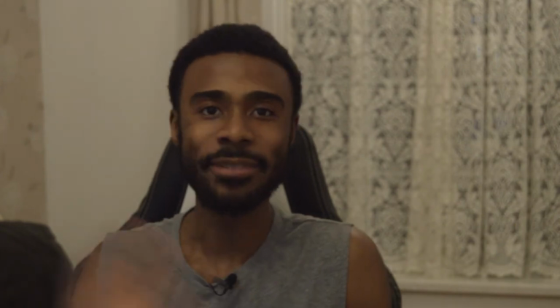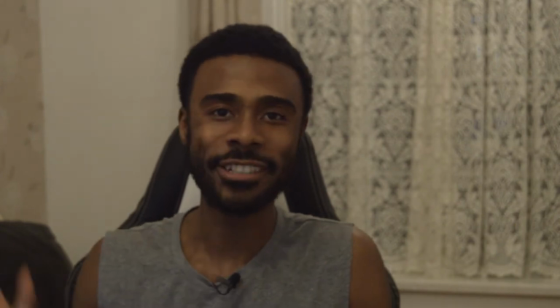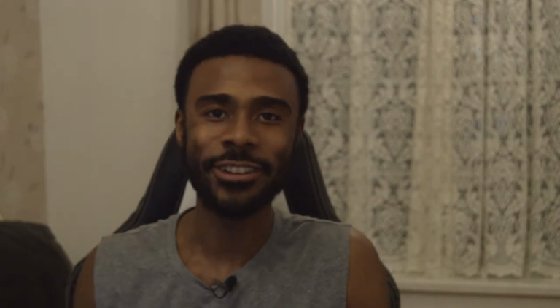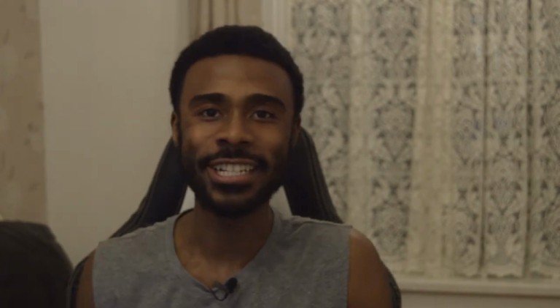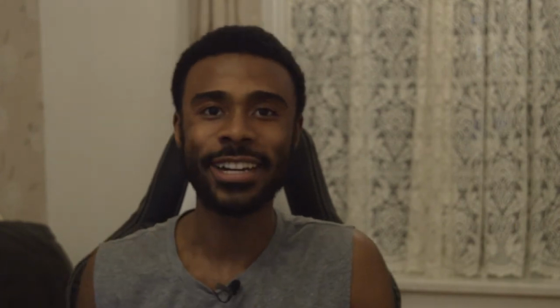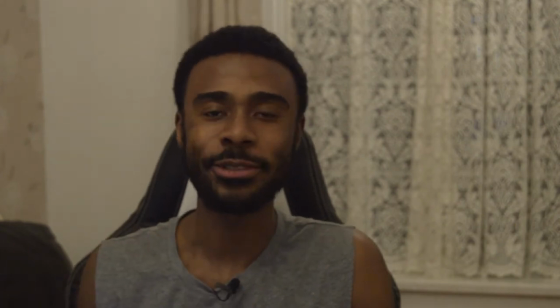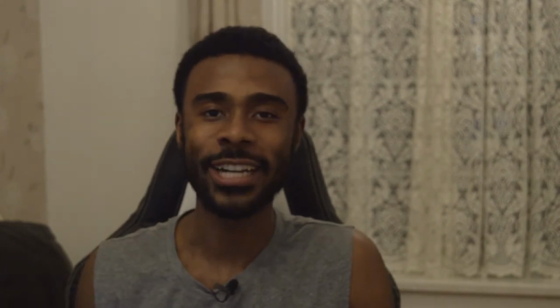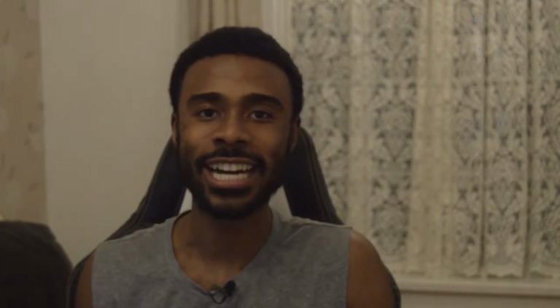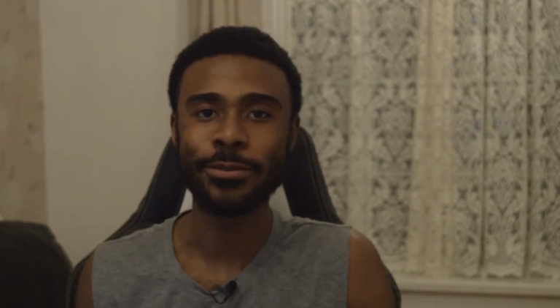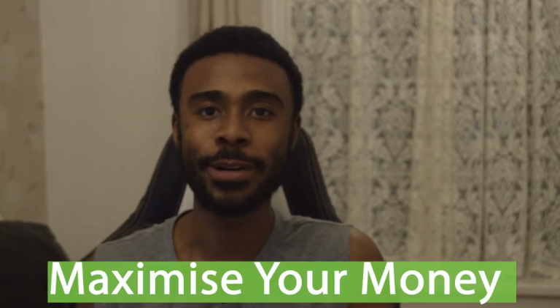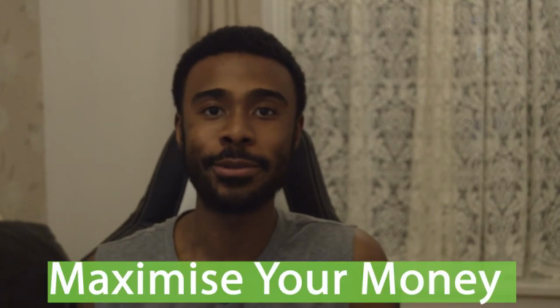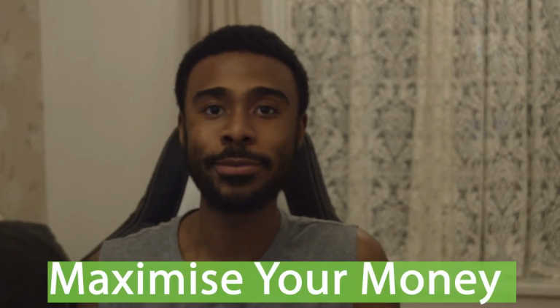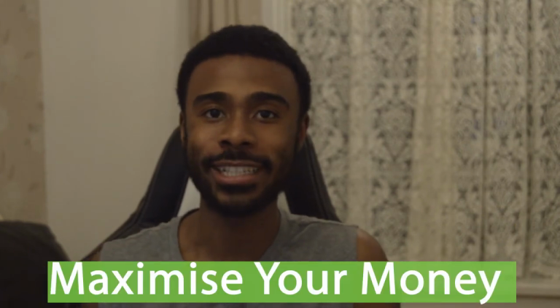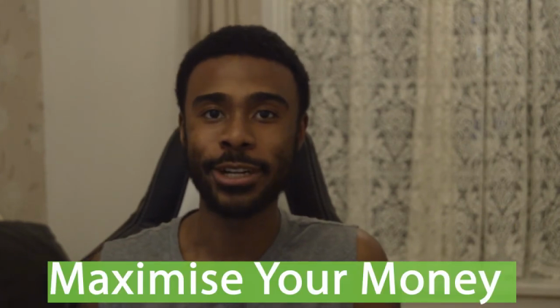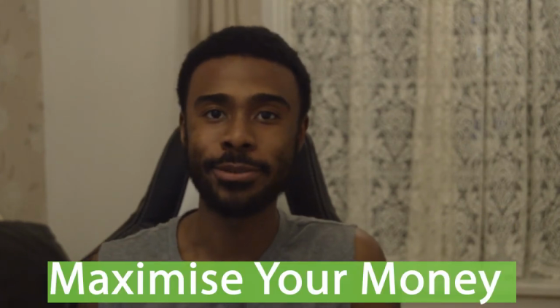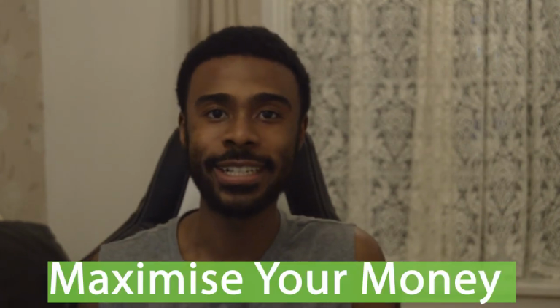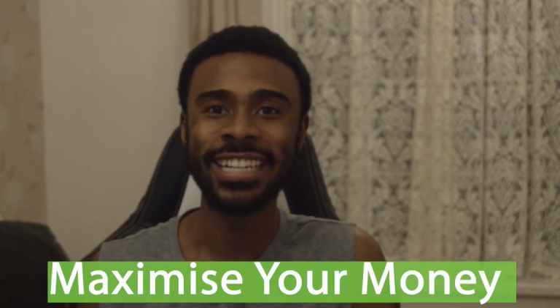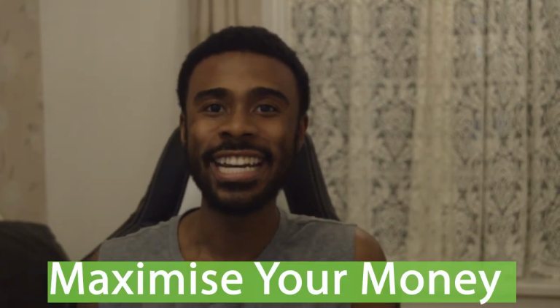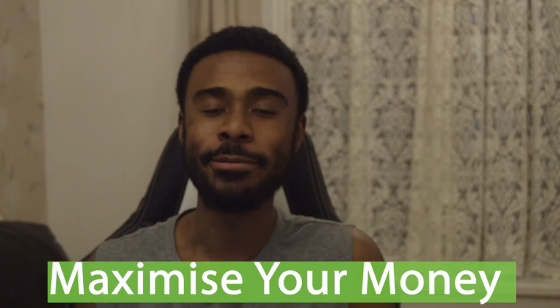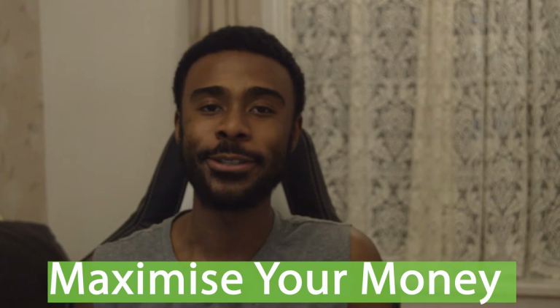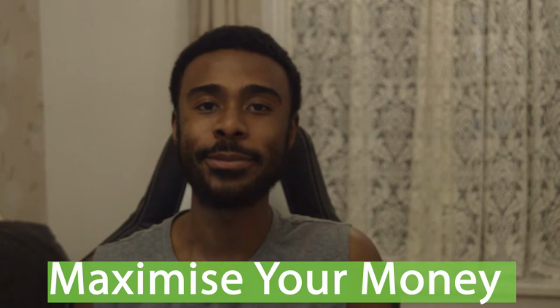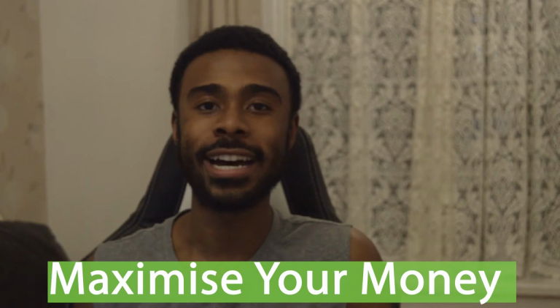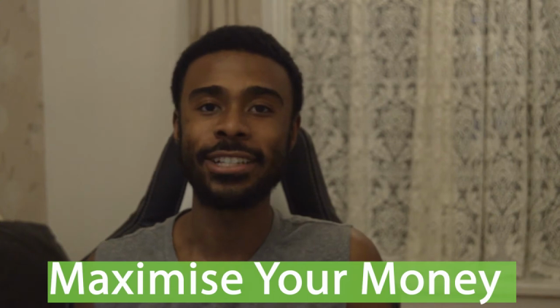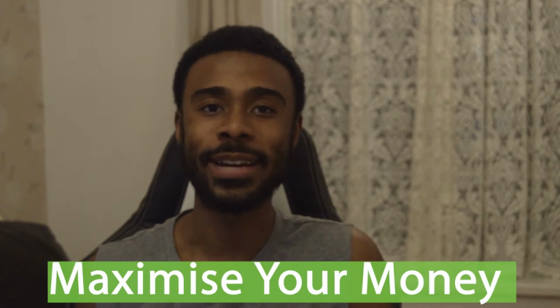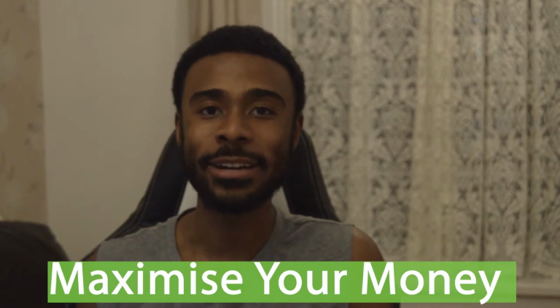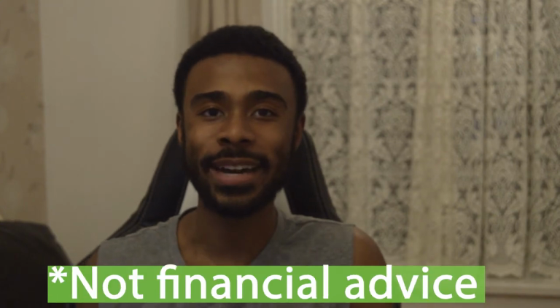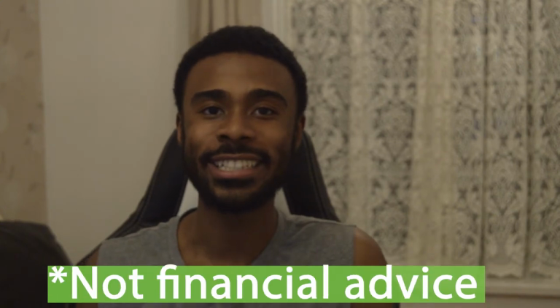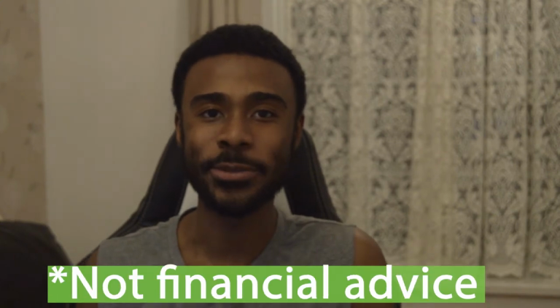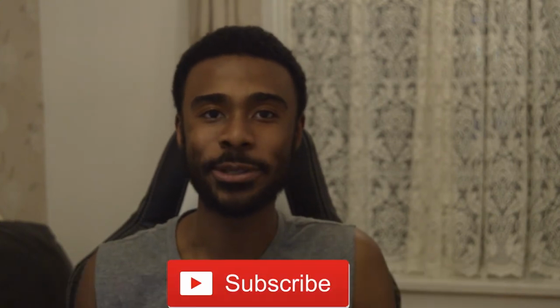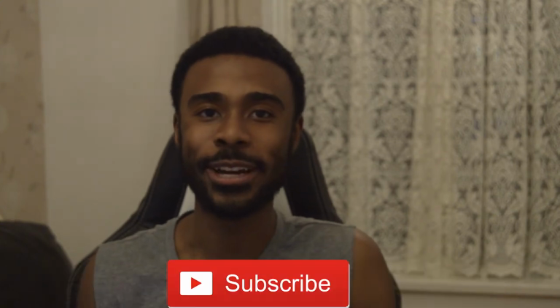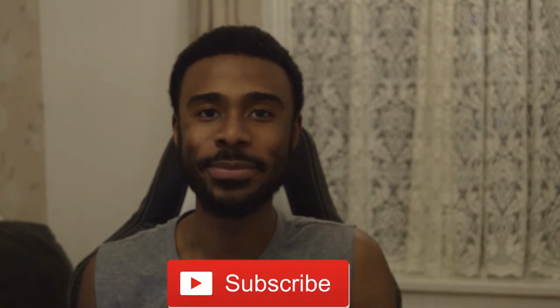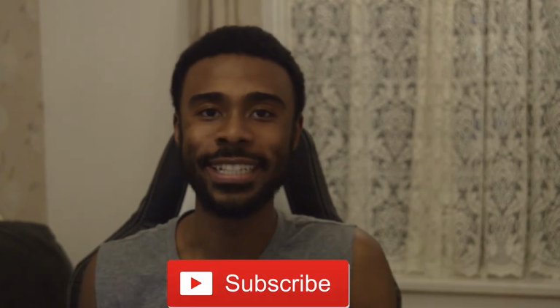Hey my rich friends, my name's Jay Campbell, welcome to Maximise Your Money. Here we talk about how to make, manage and multiply your money.